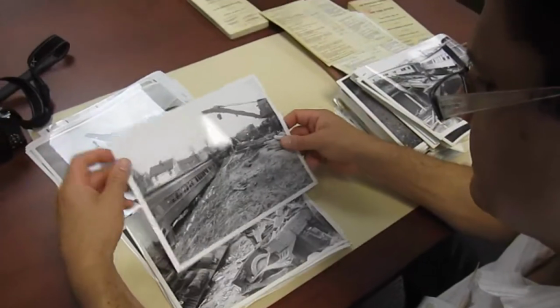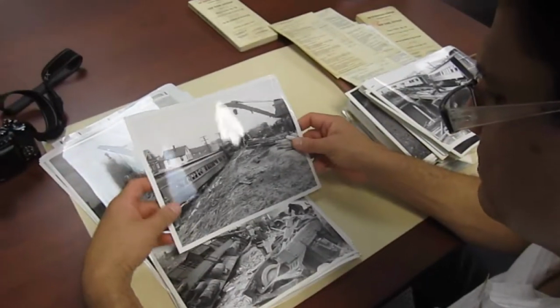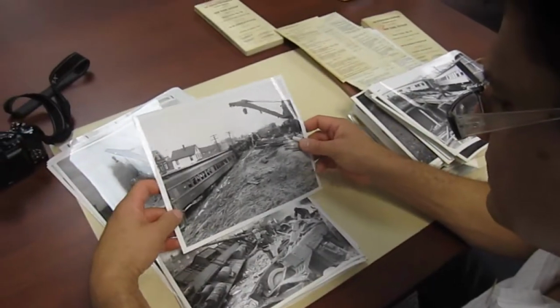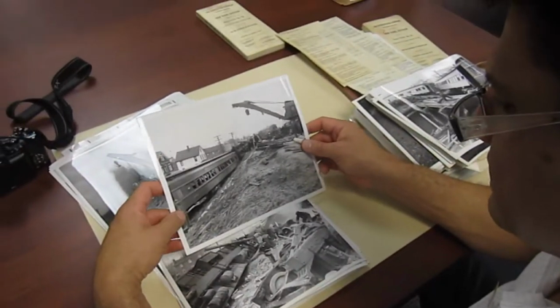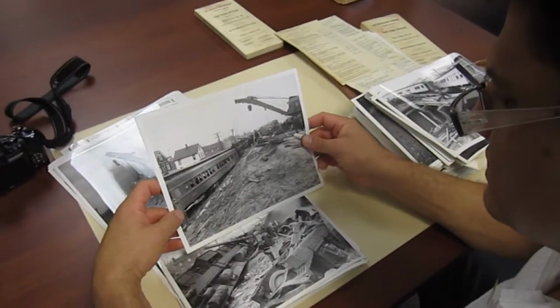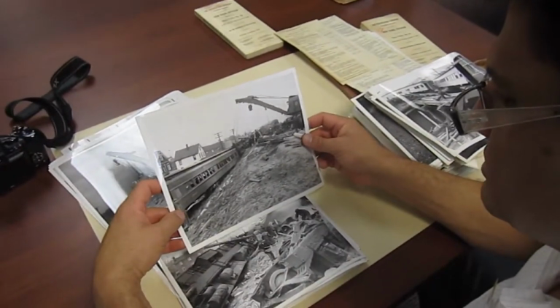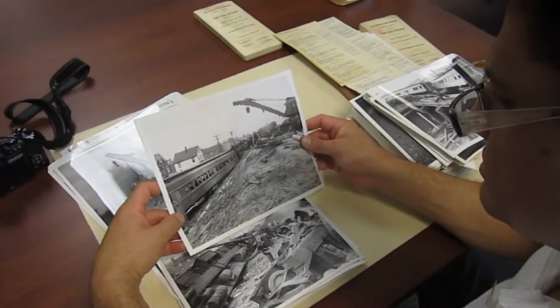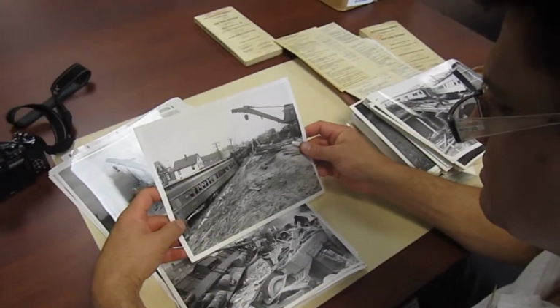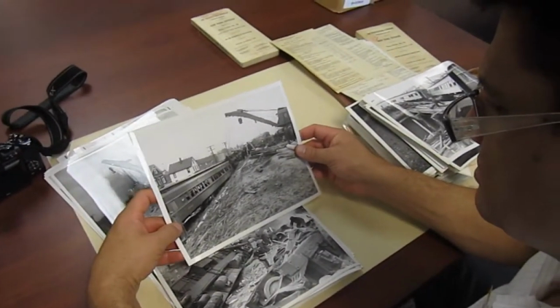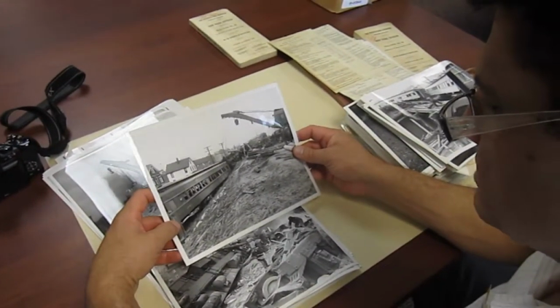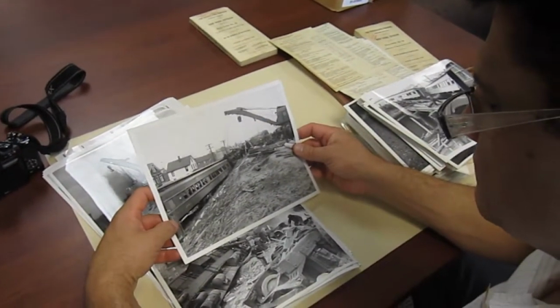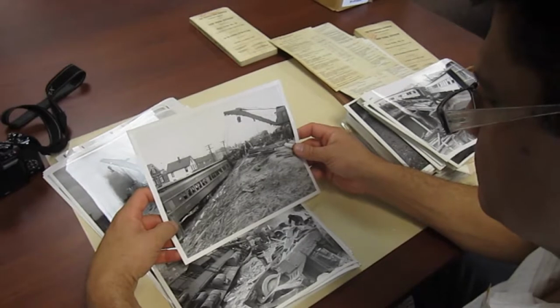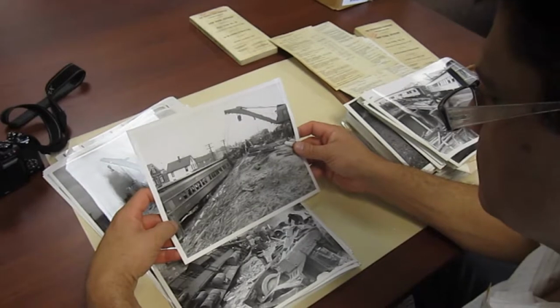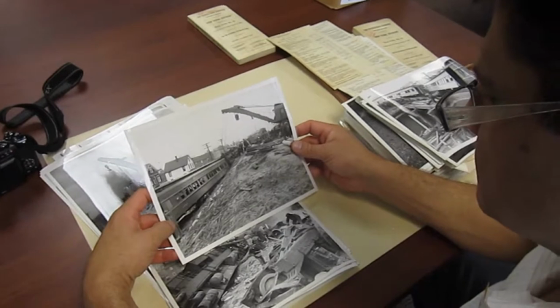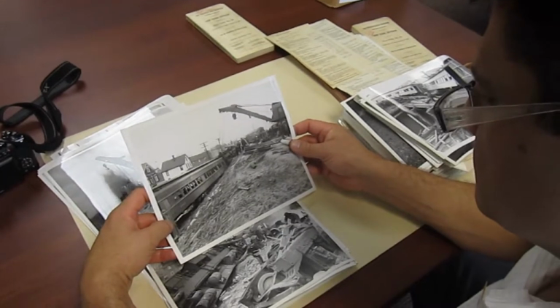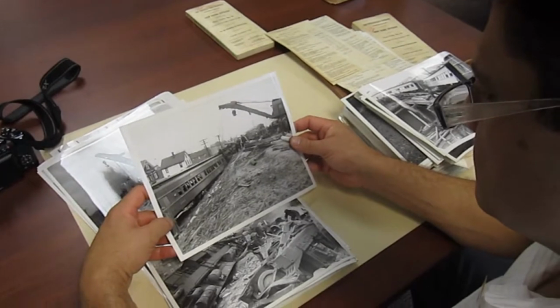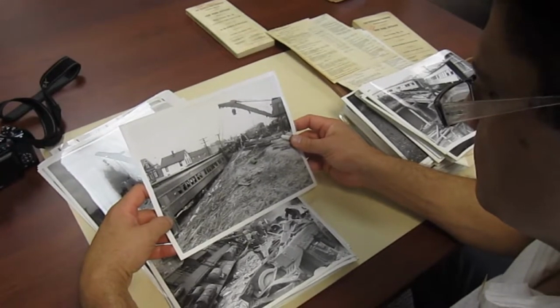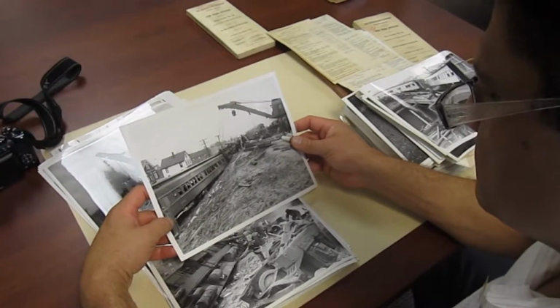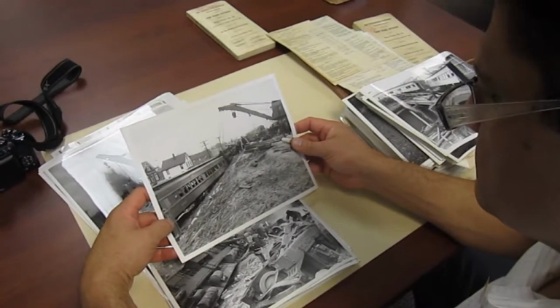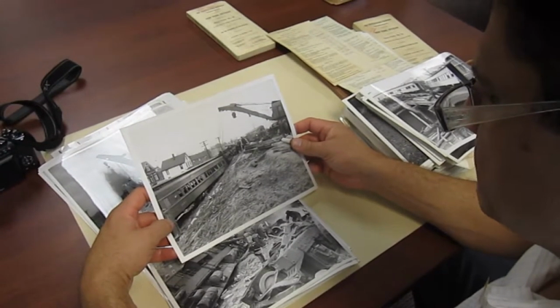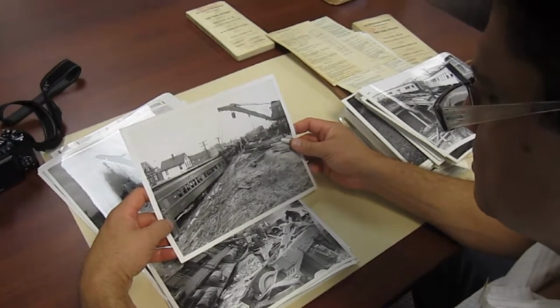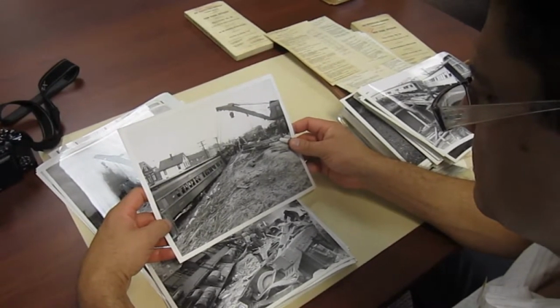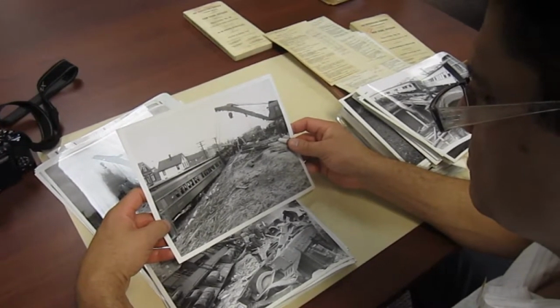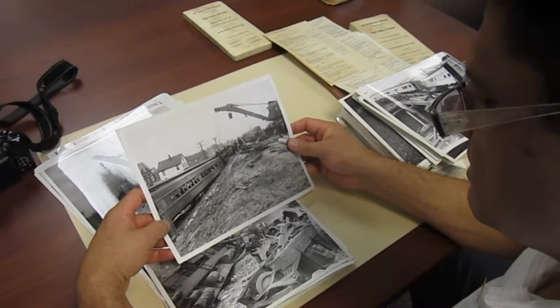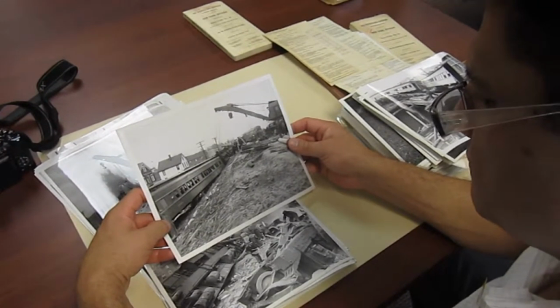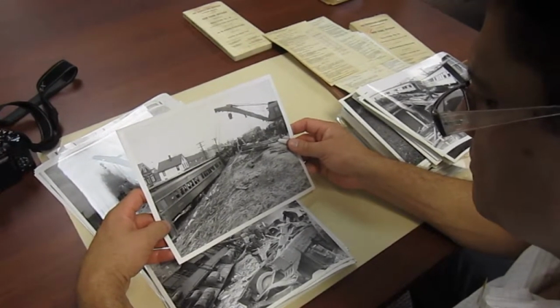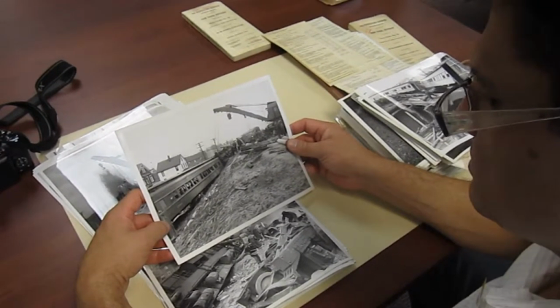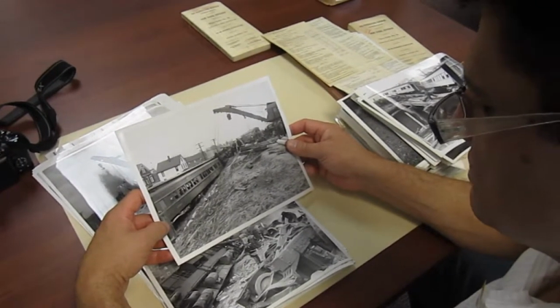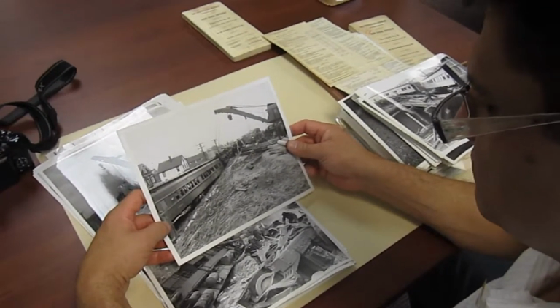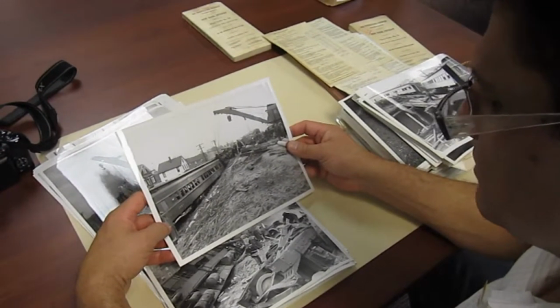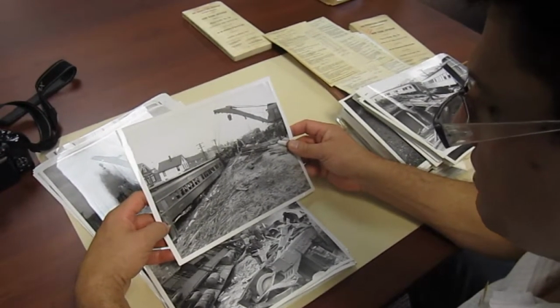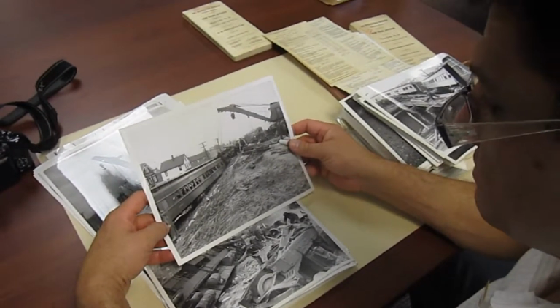You don't really get the sense of the damage looking at those aerial photos. You look at it from the ground — definitely.